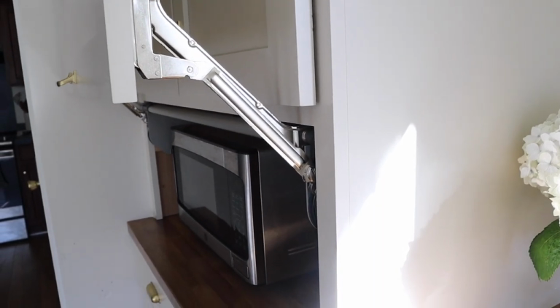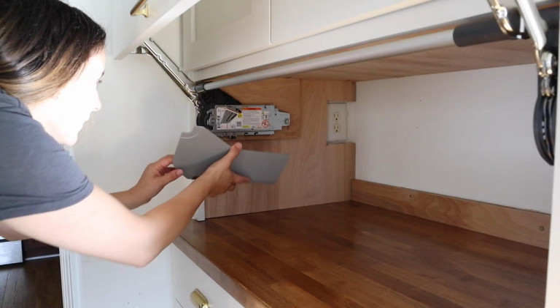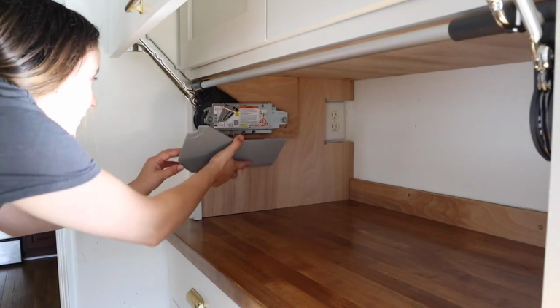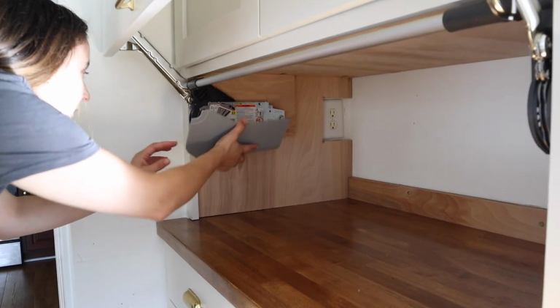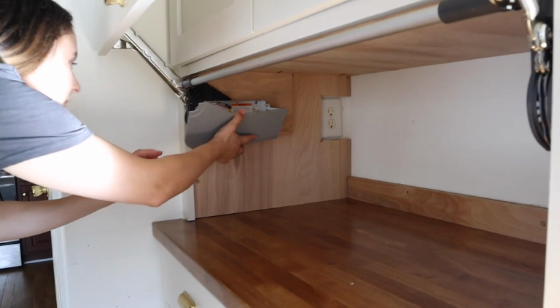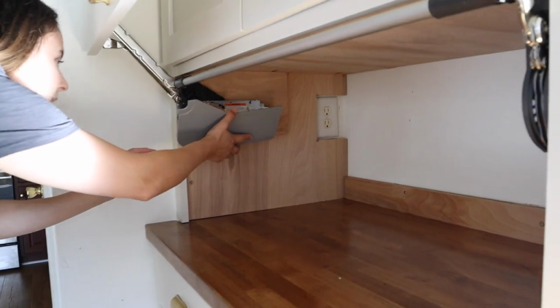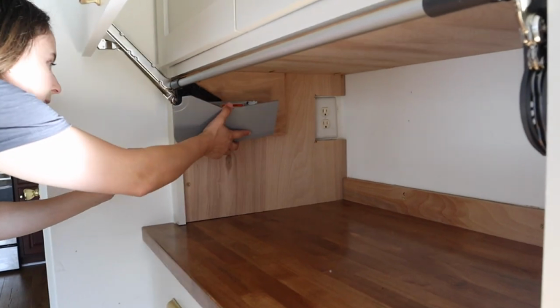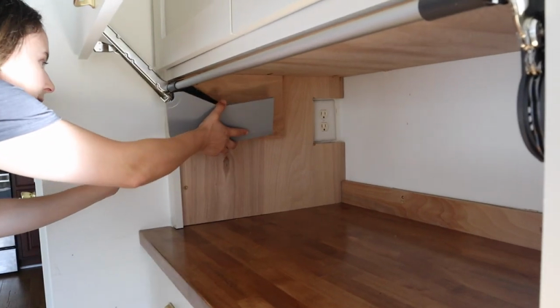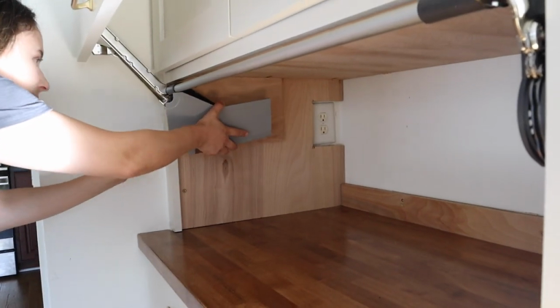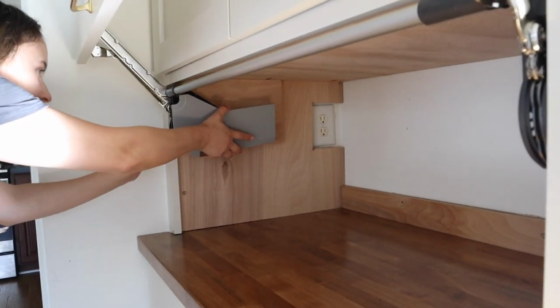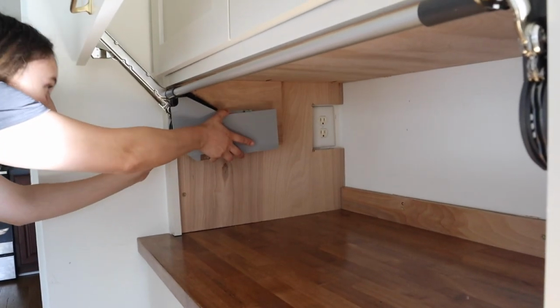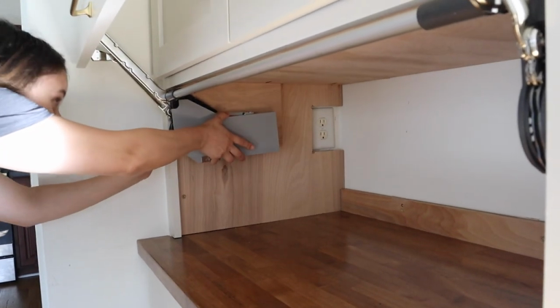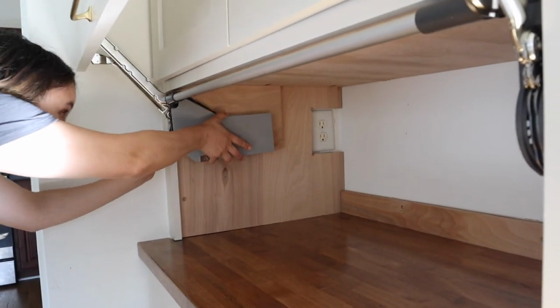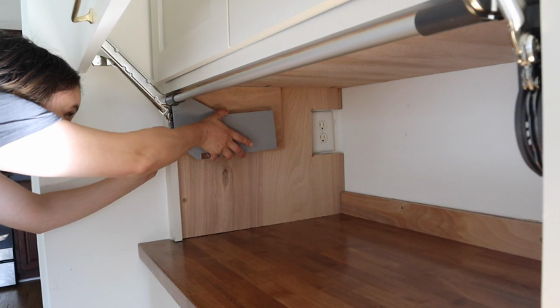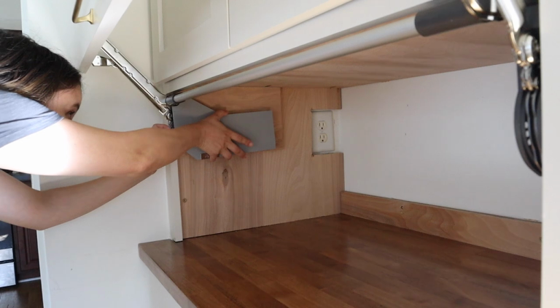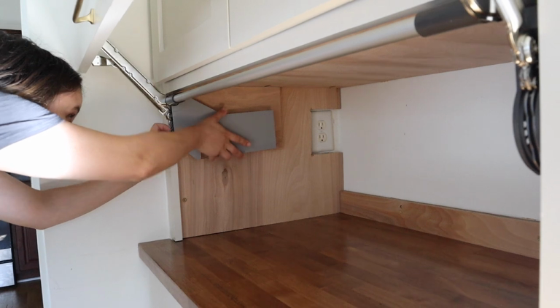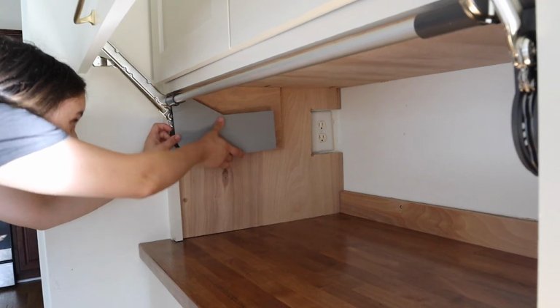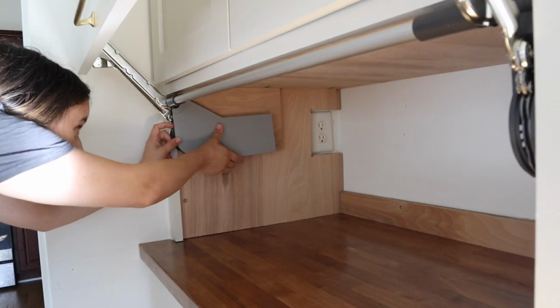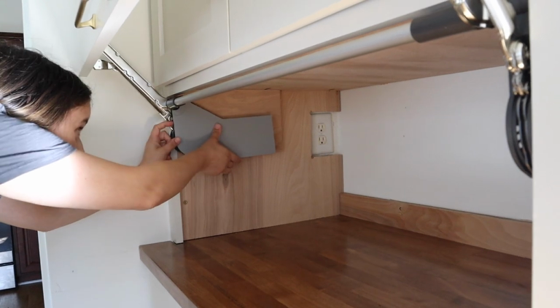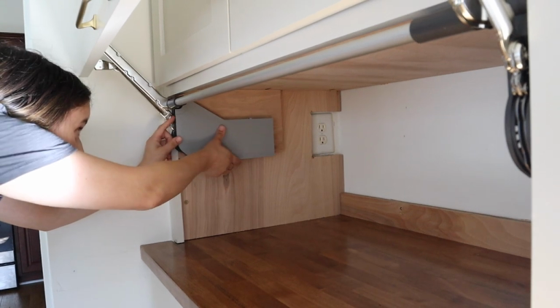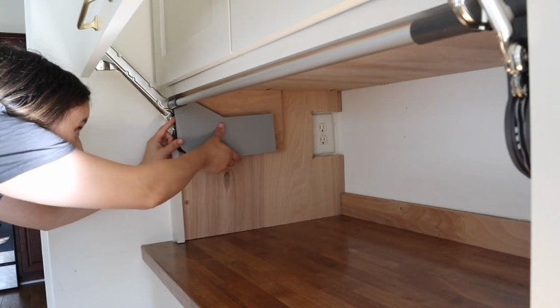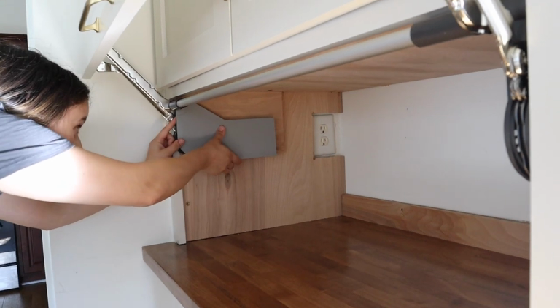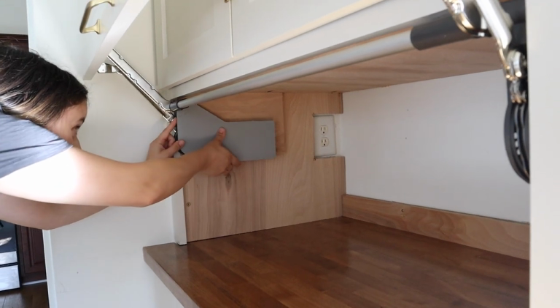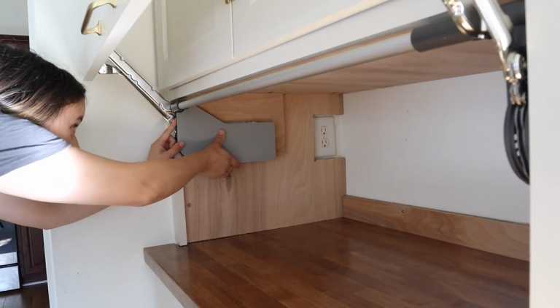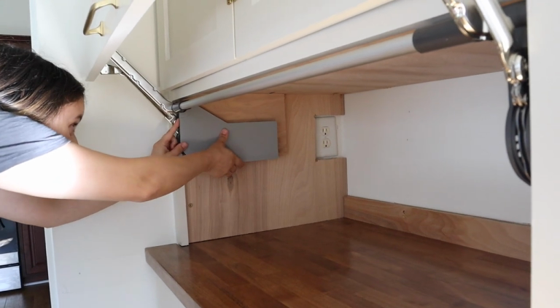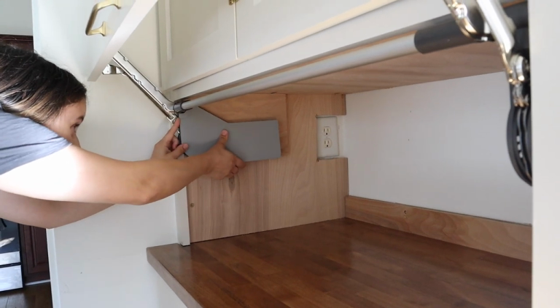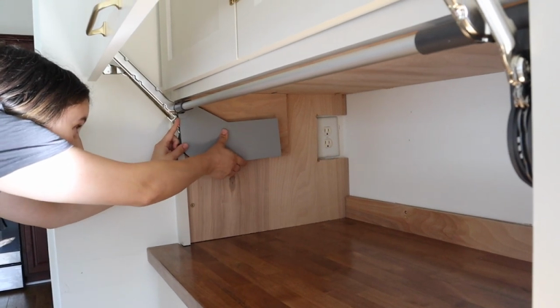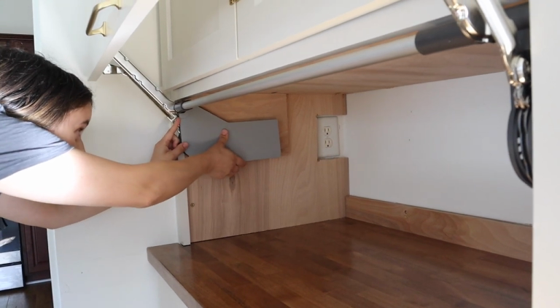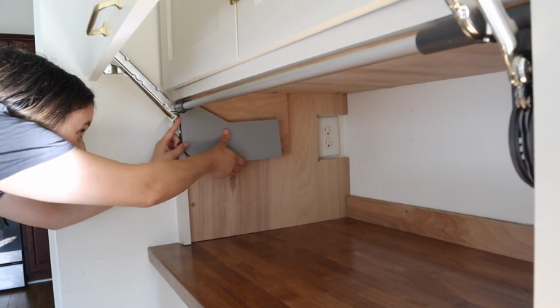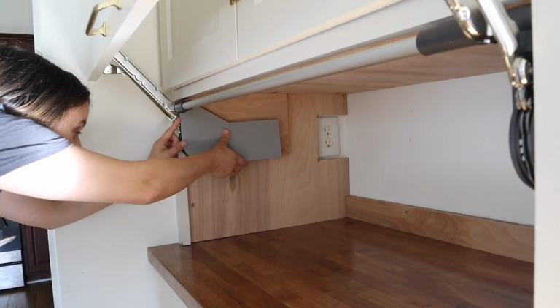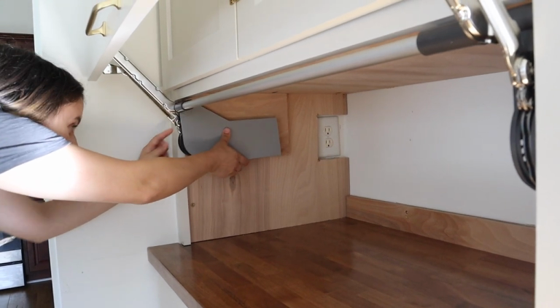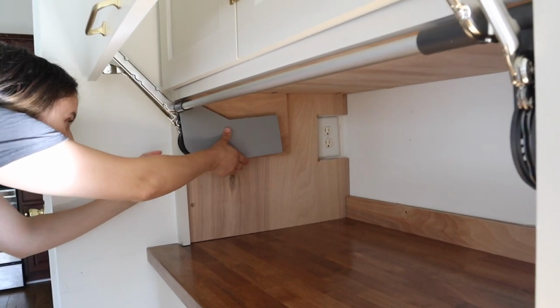The very last step is to attach the cover plates on the hinges — they just snap into place.